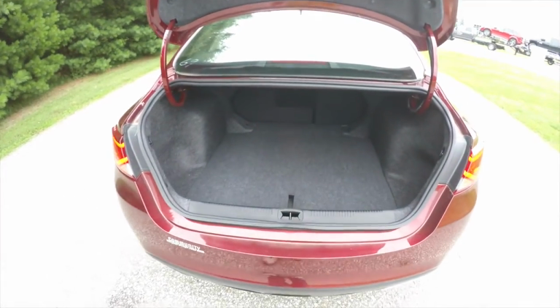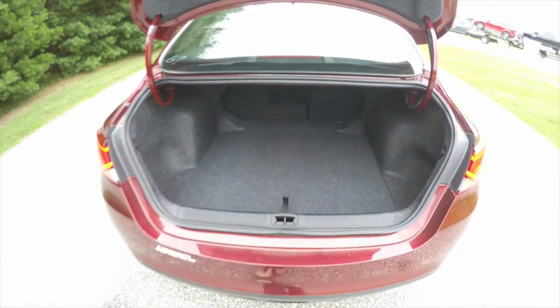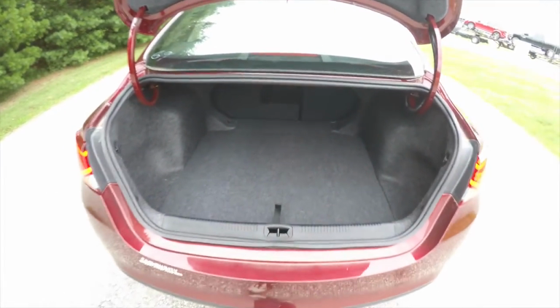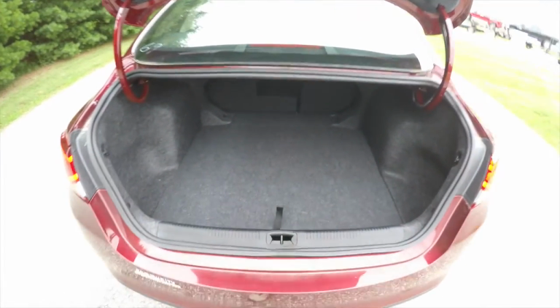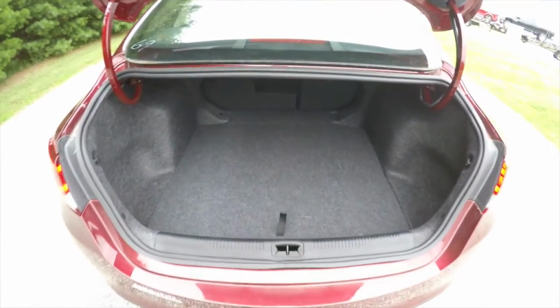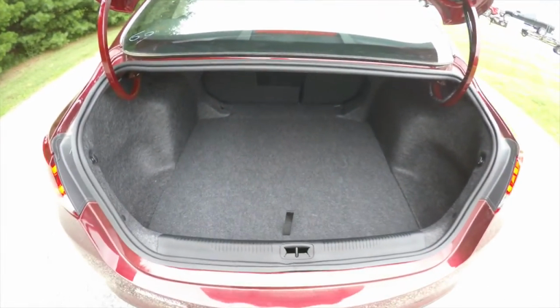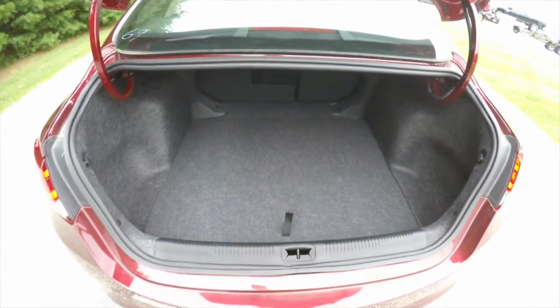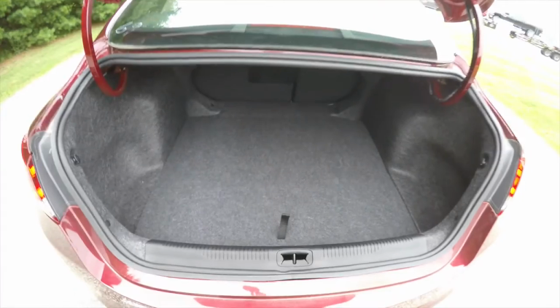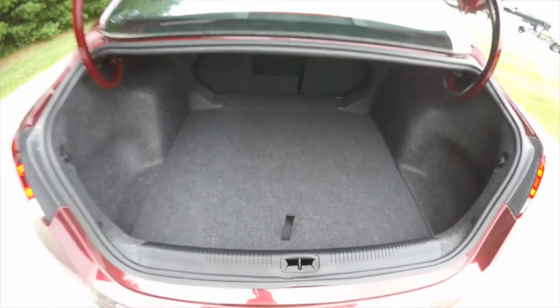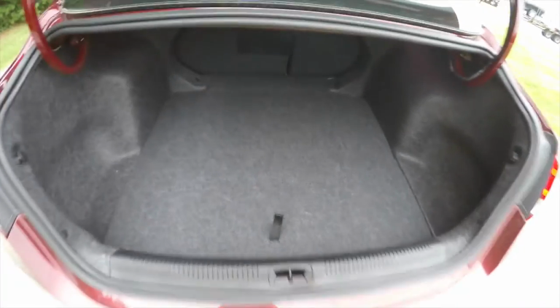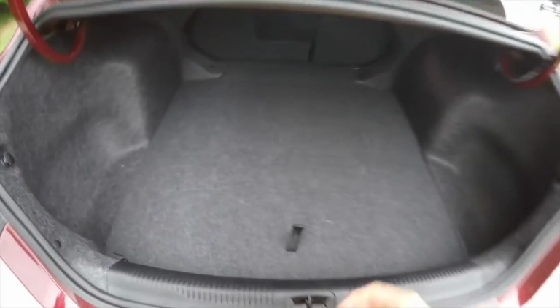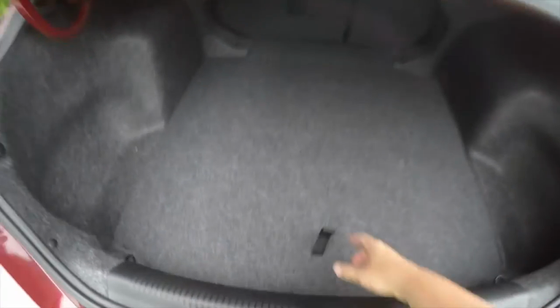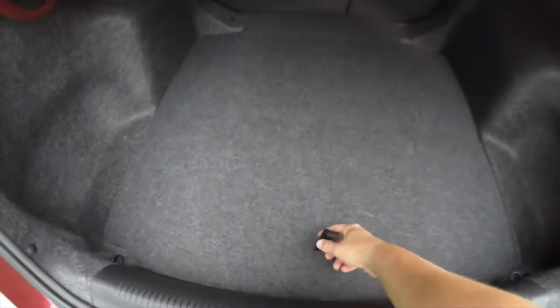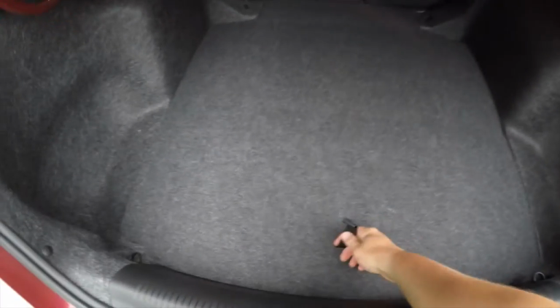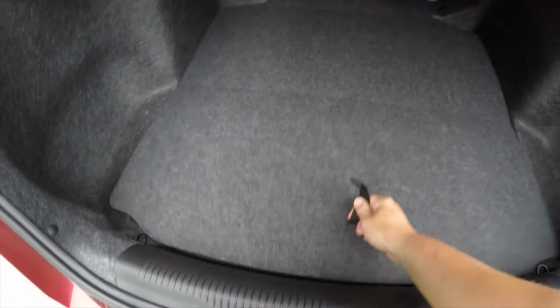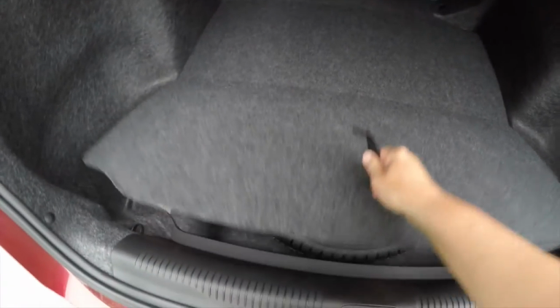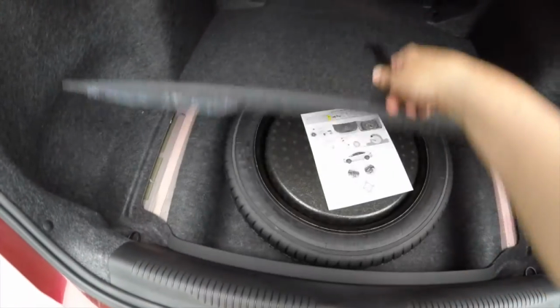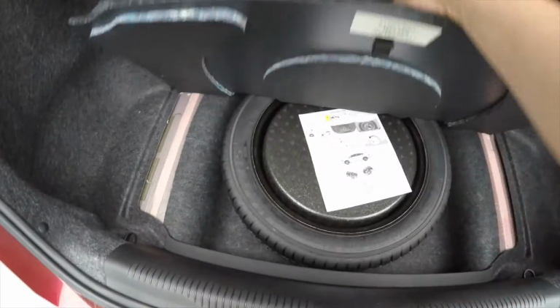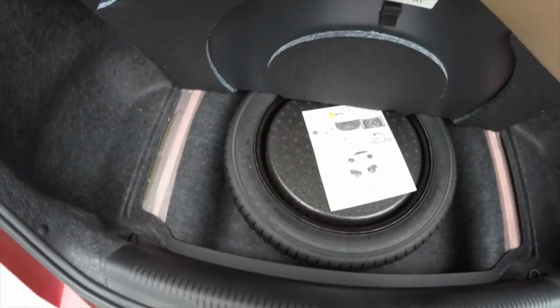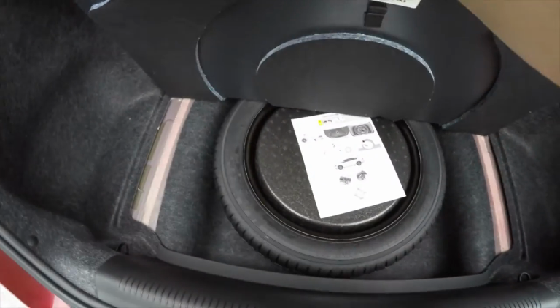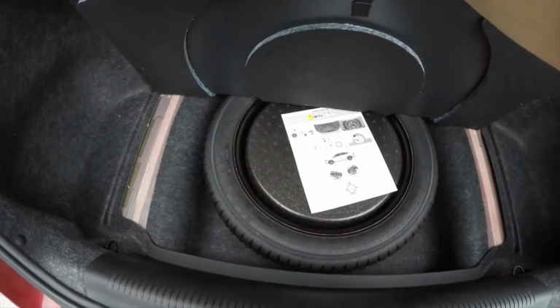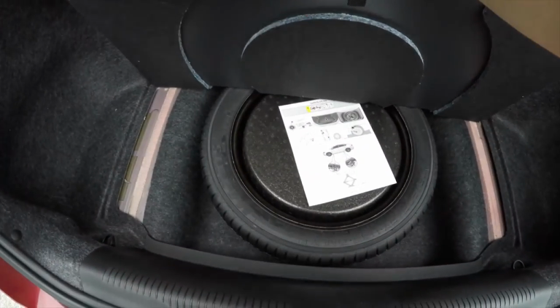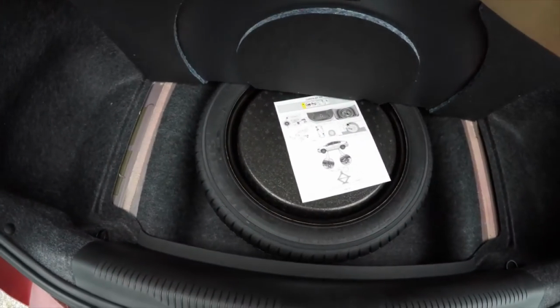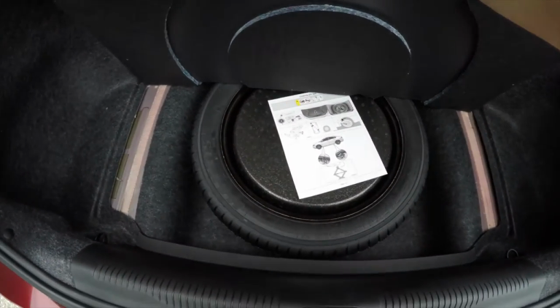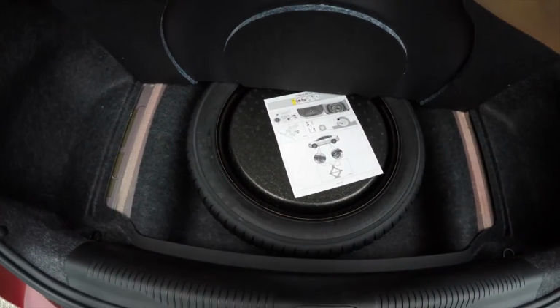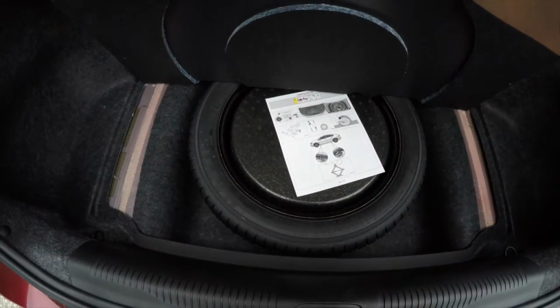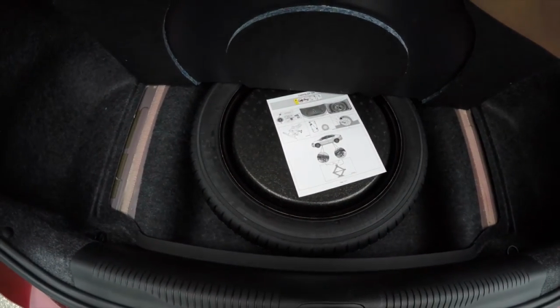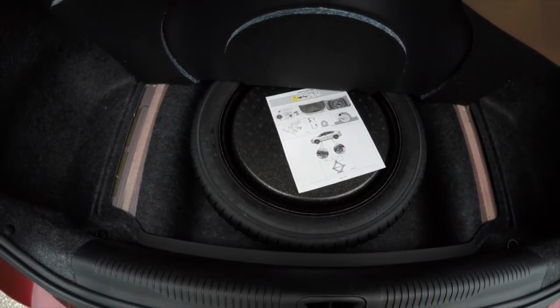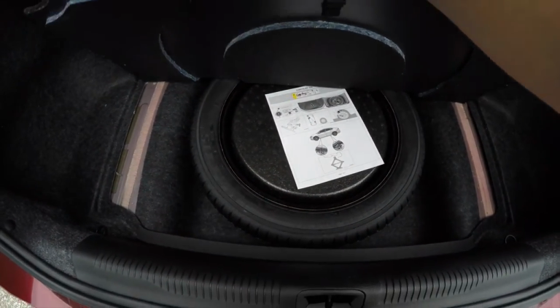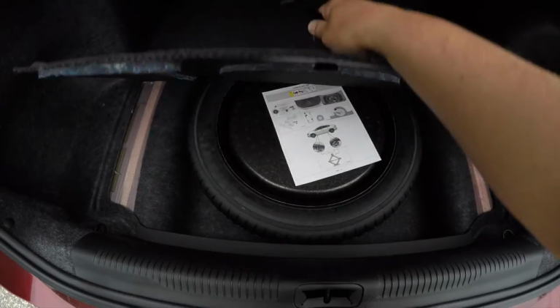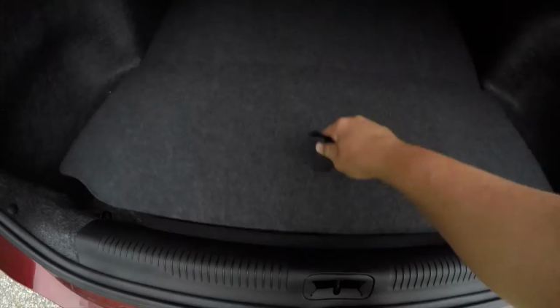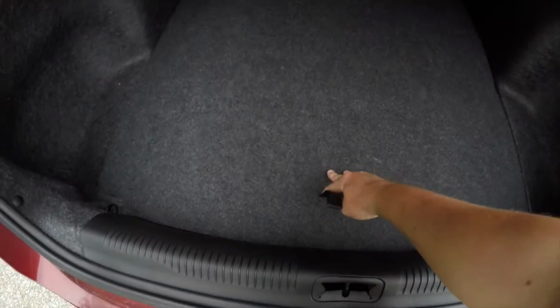Moving to the luggage area — it is very nice and spacious with a nice, flat load floor. You also have your spare tire with jack and tools stored underneath the floor mat.